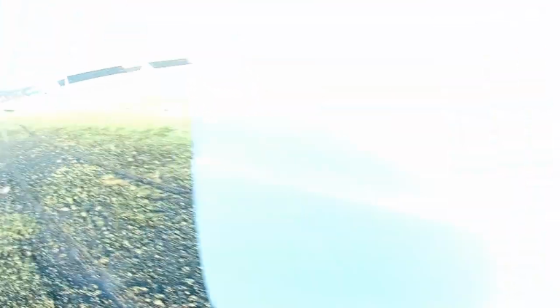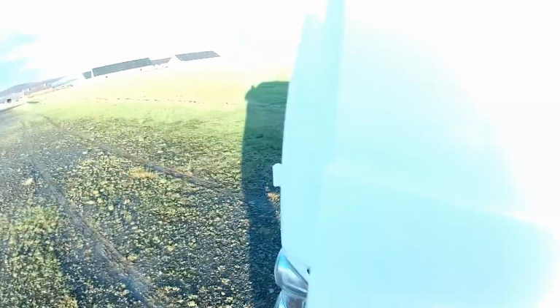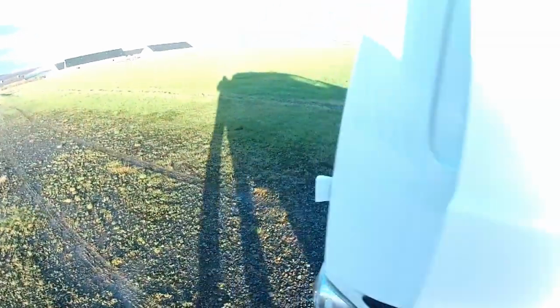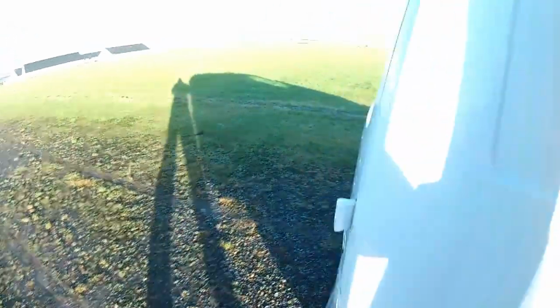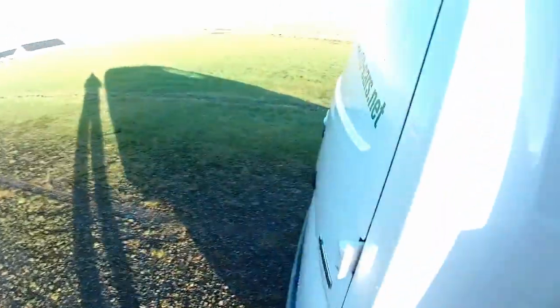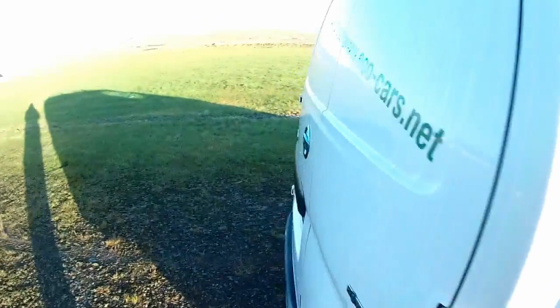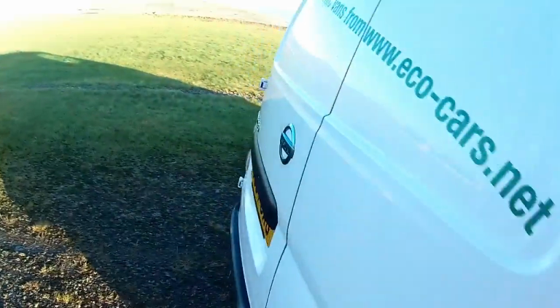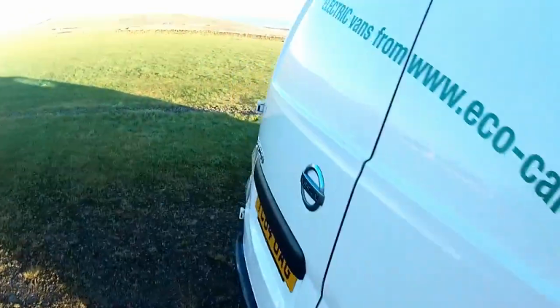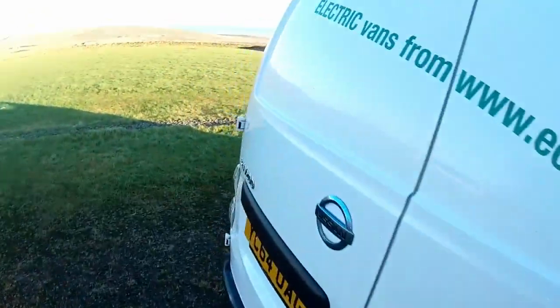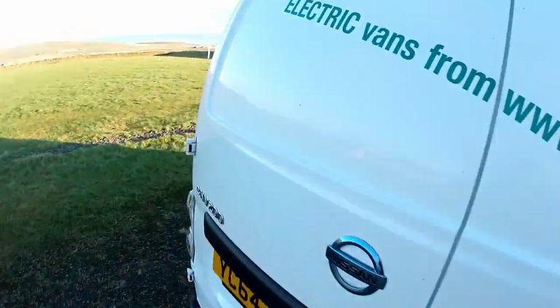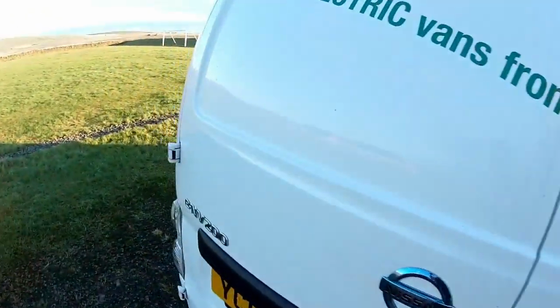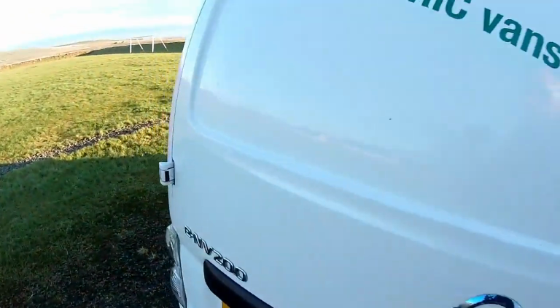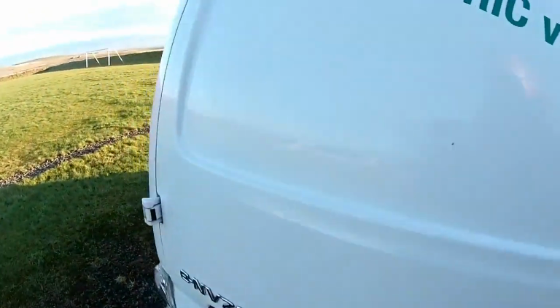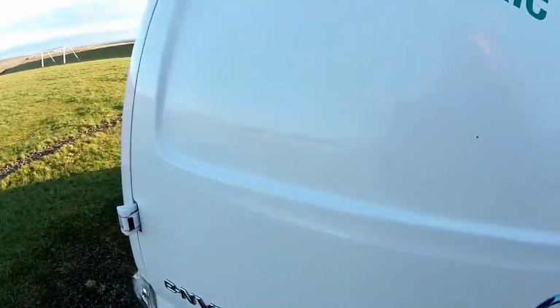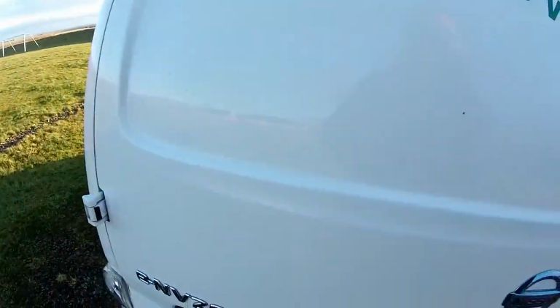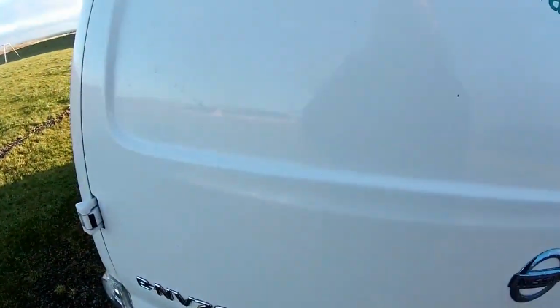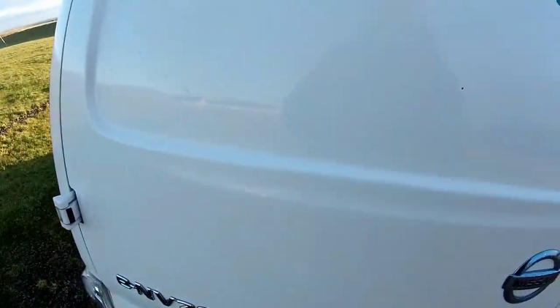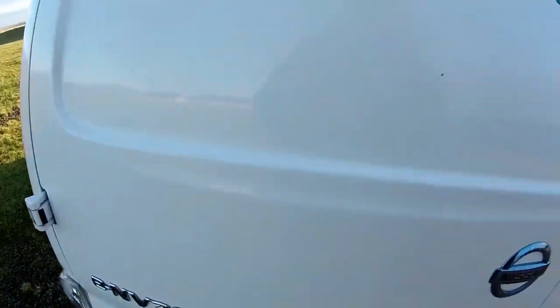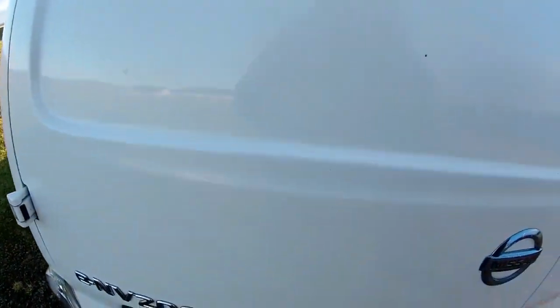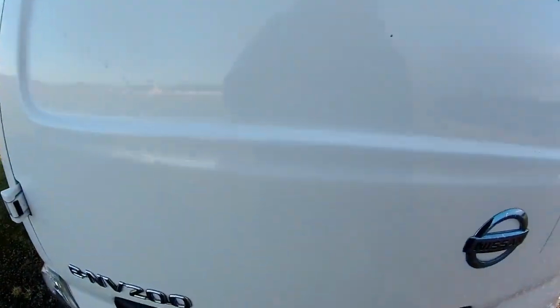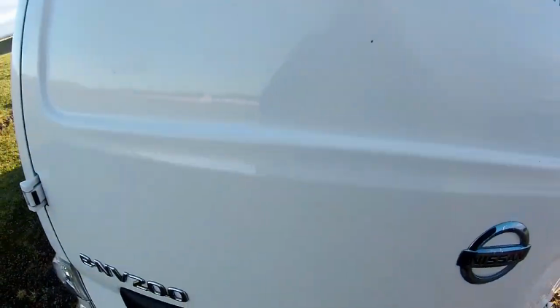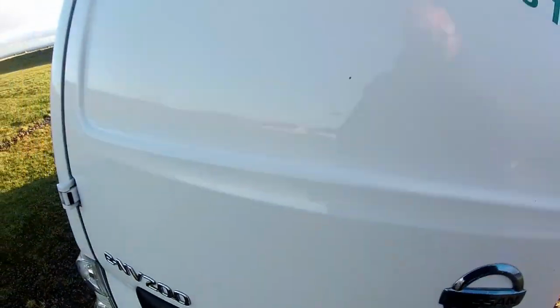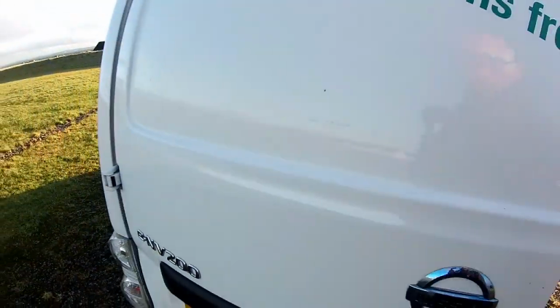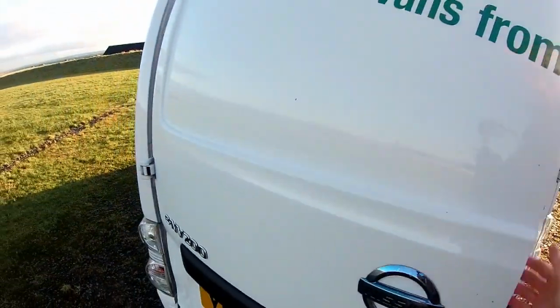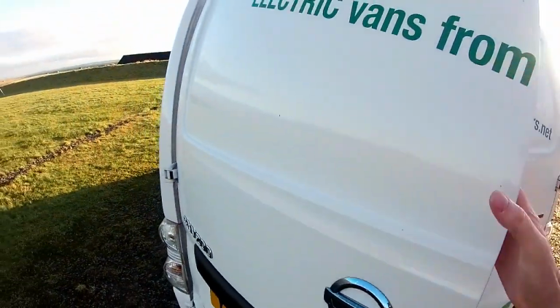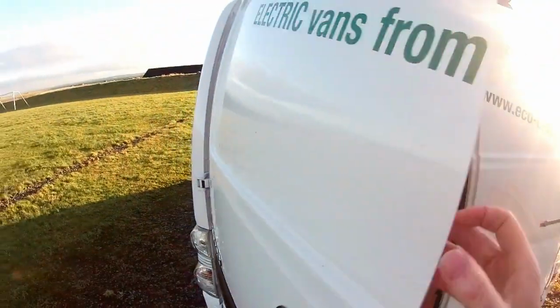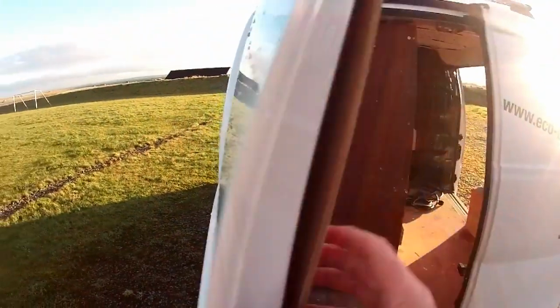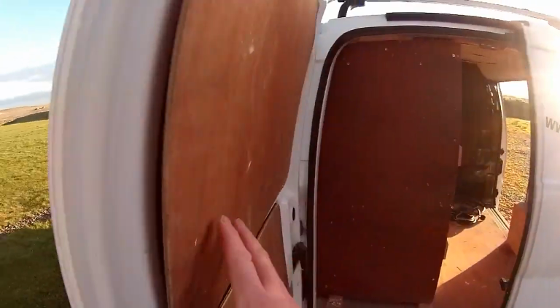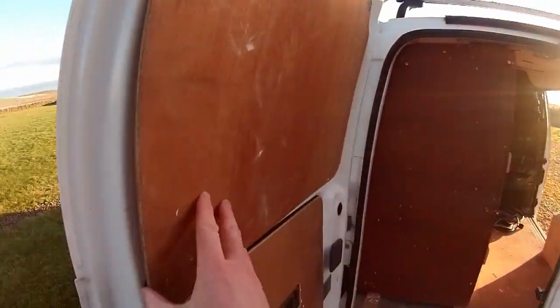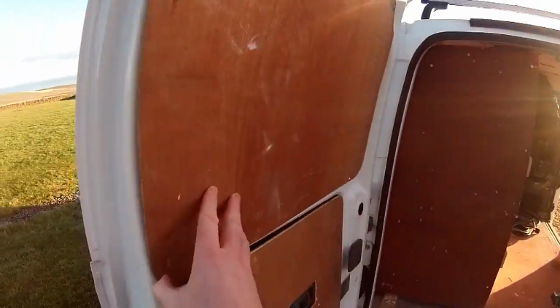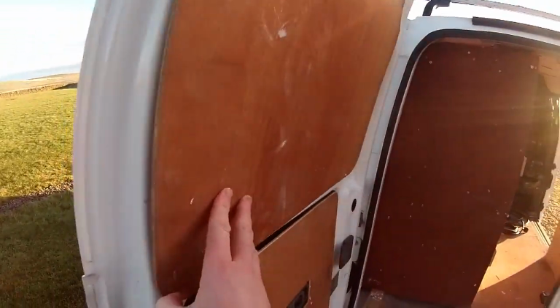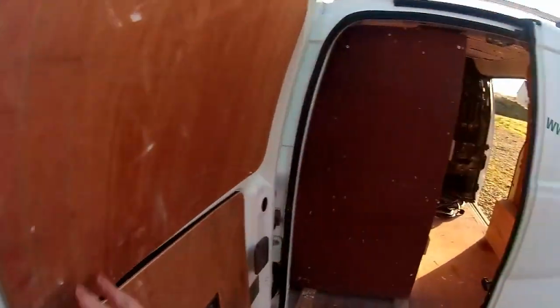I'll open all the doors. We have a reversing camera as well.